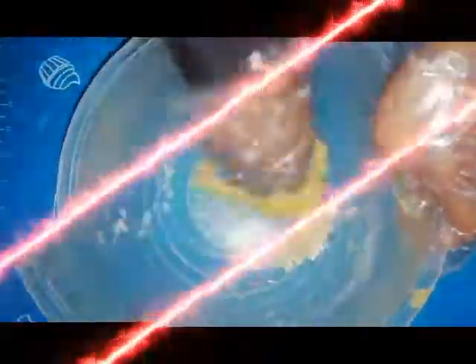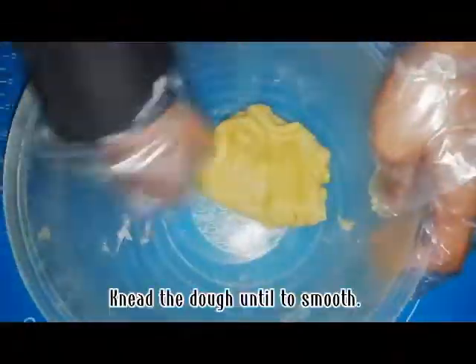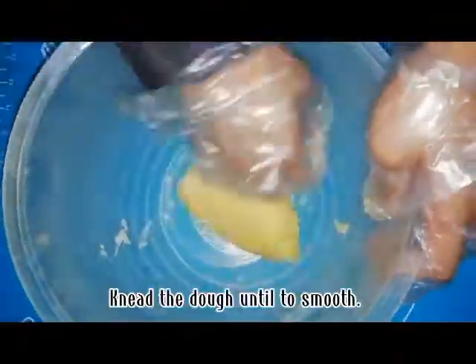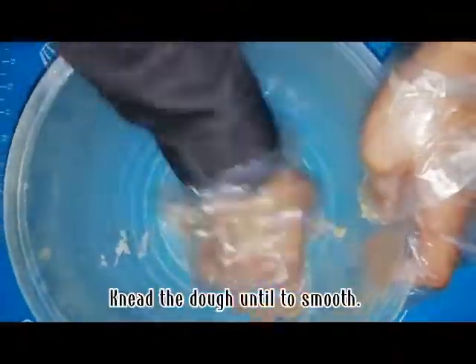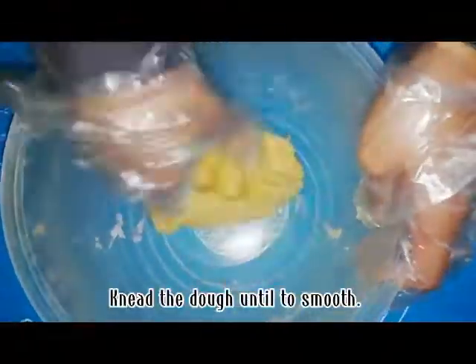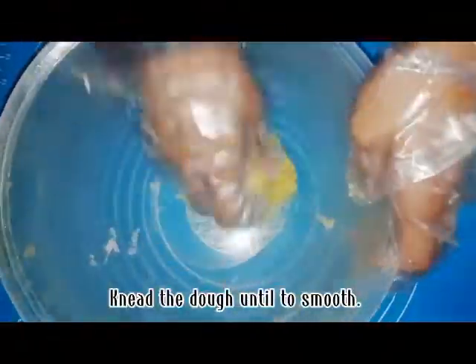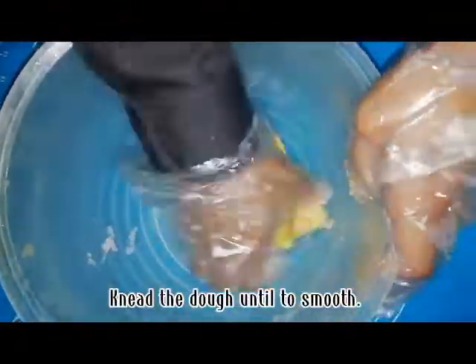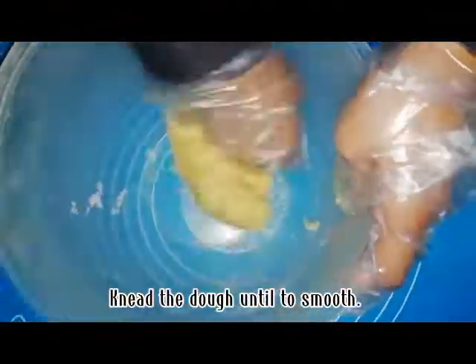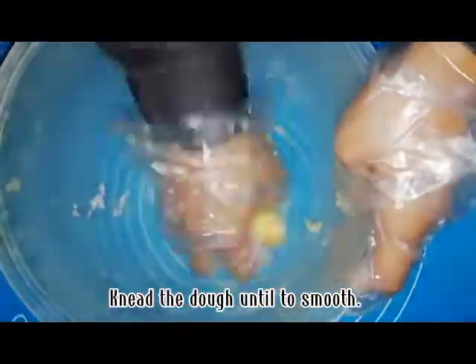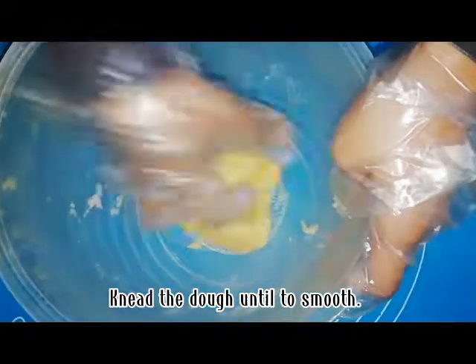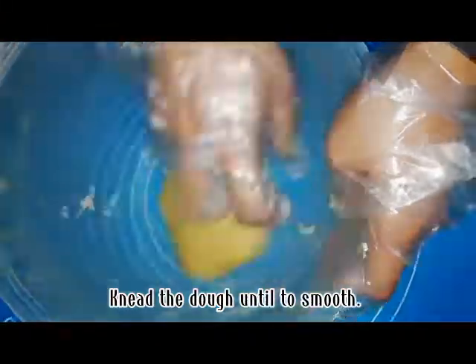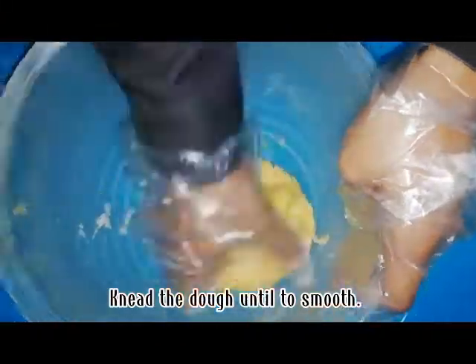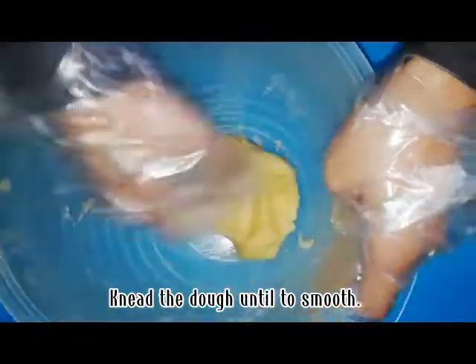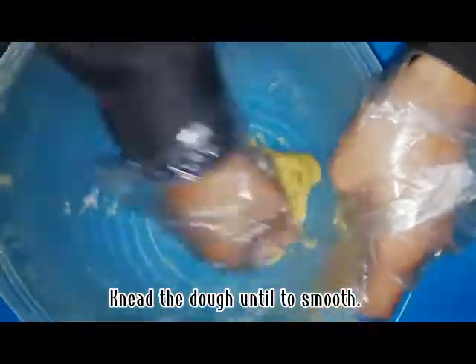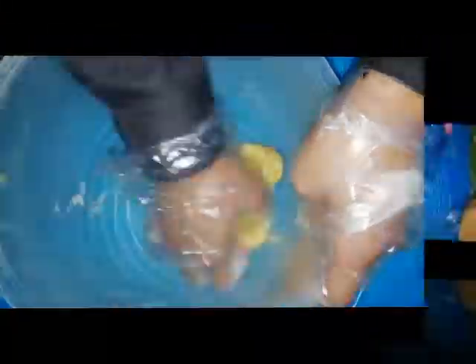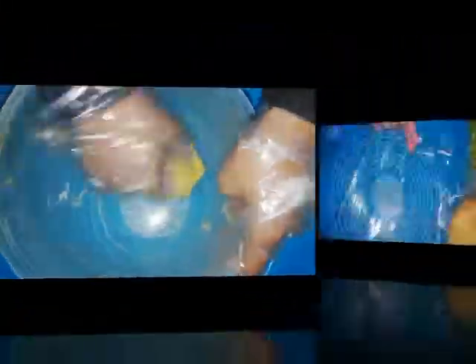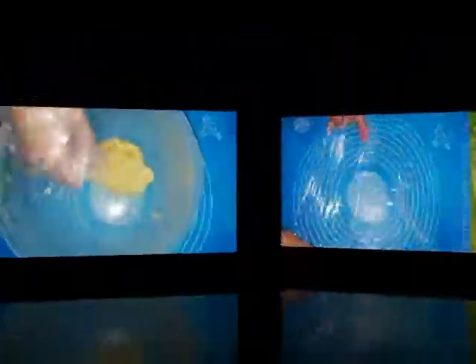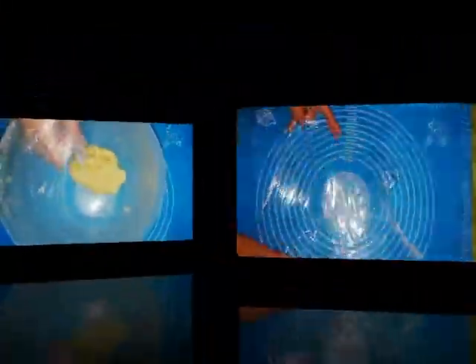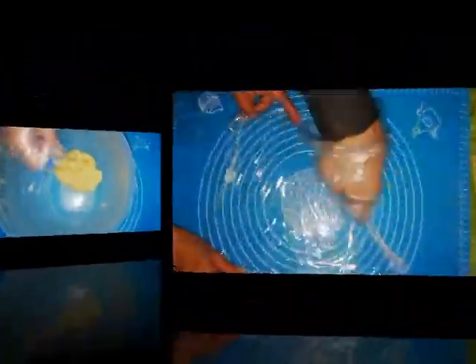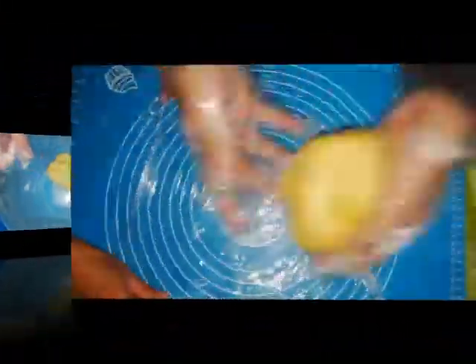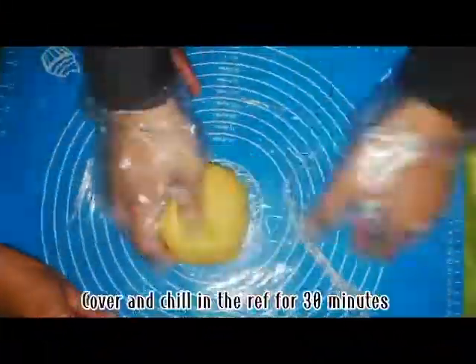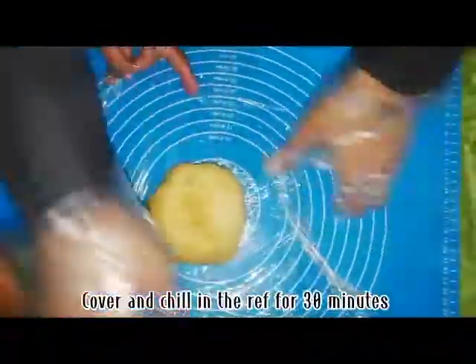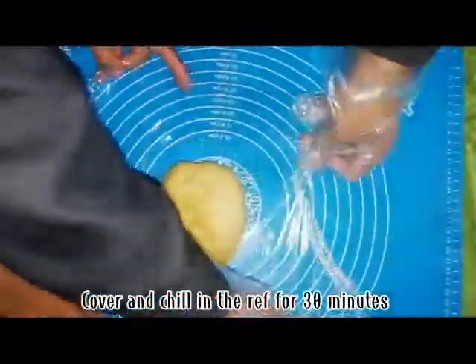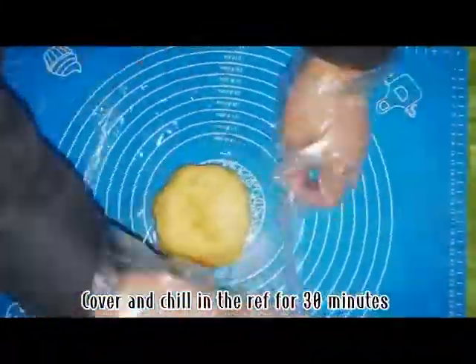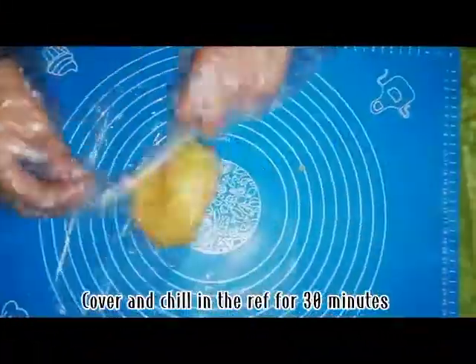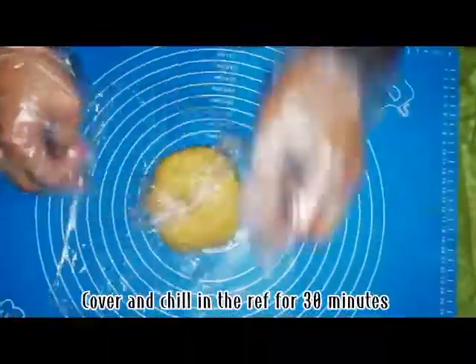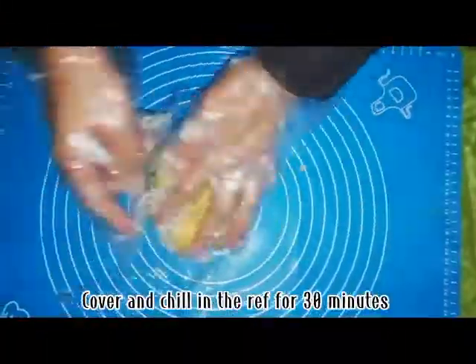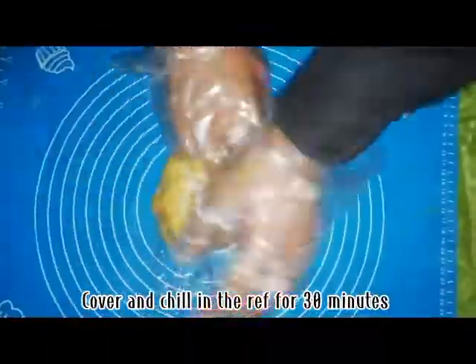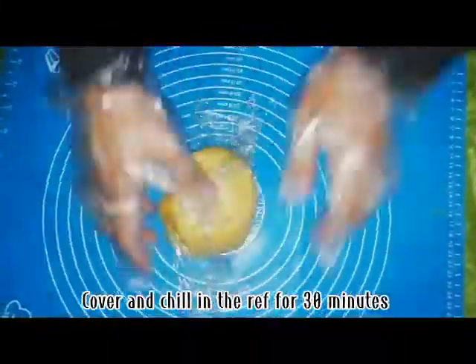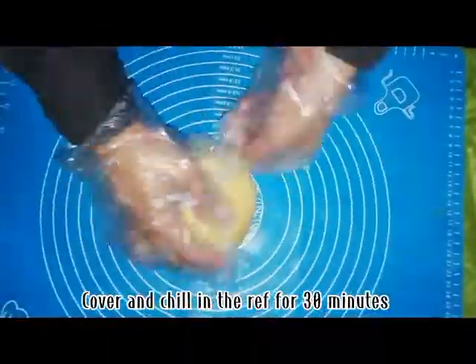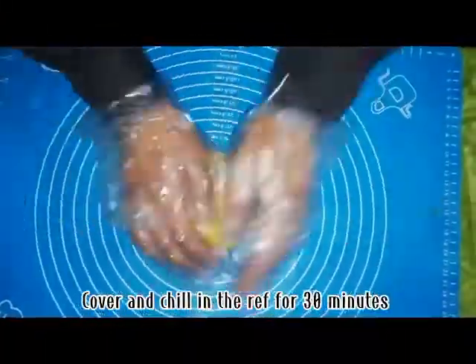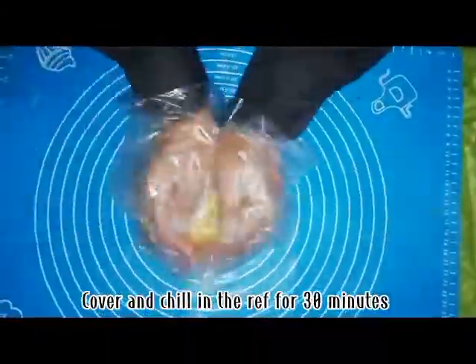Knead the dough until it's smooth. Cover and chill in the ref for 30 minutes.